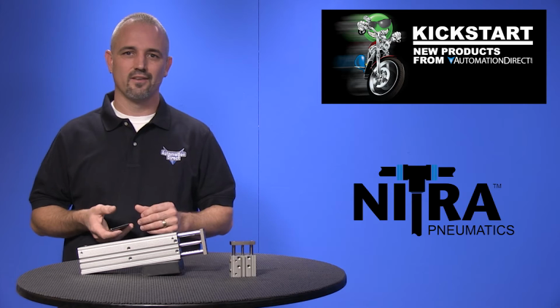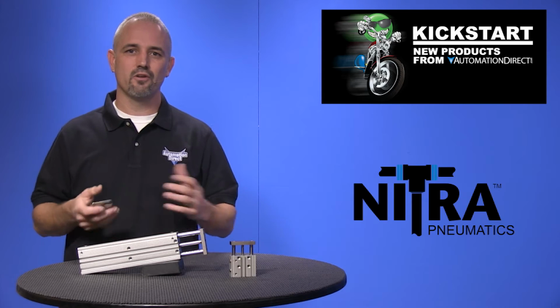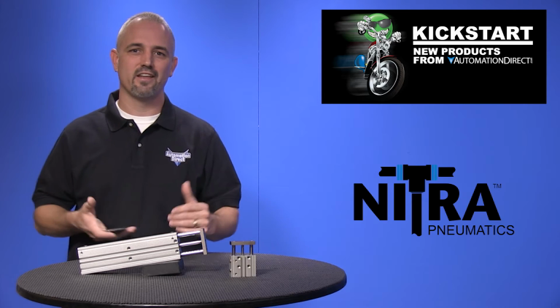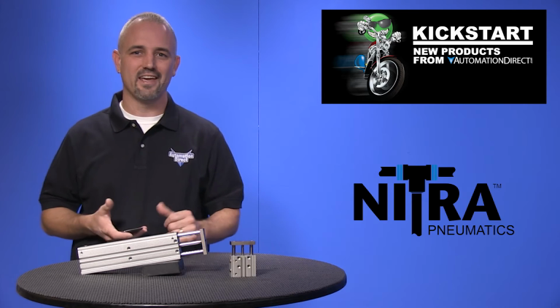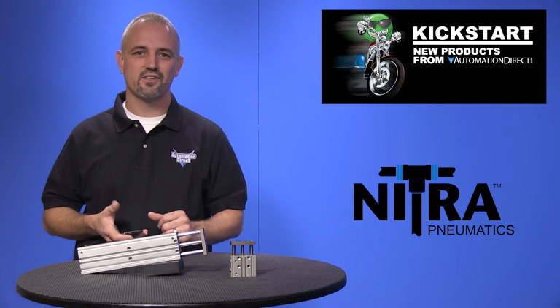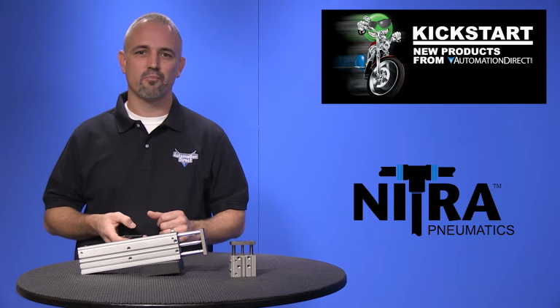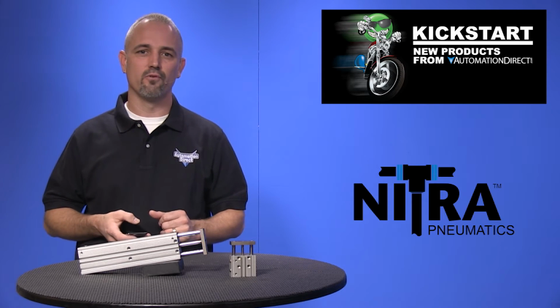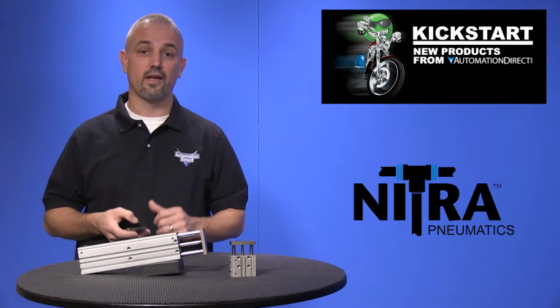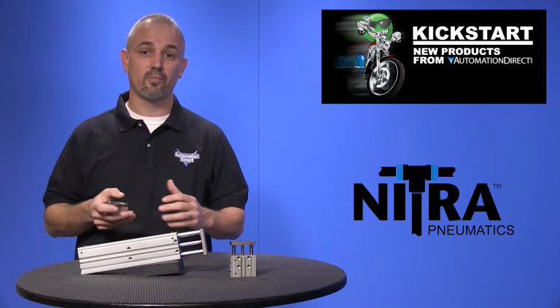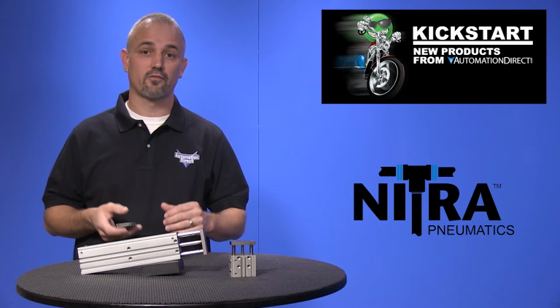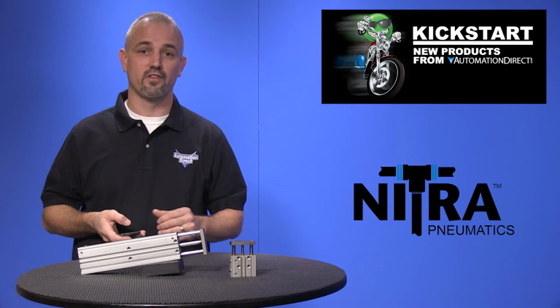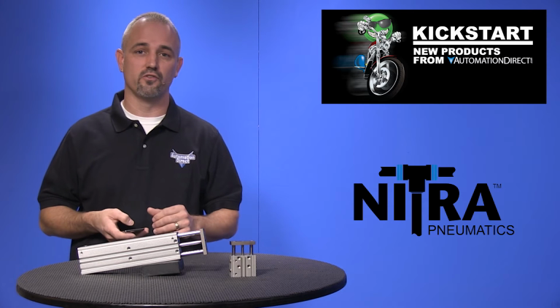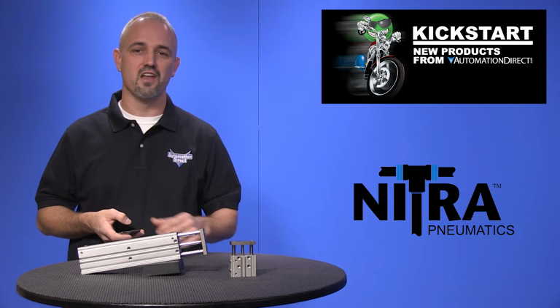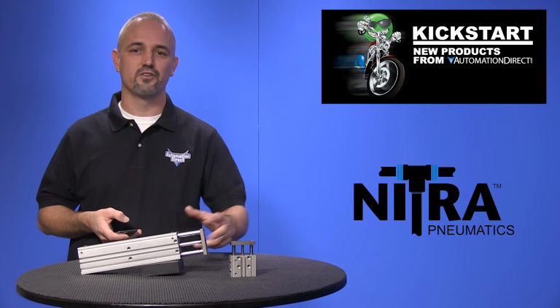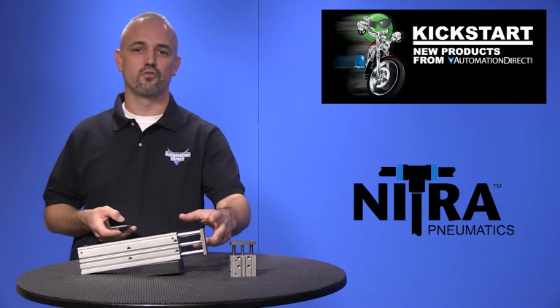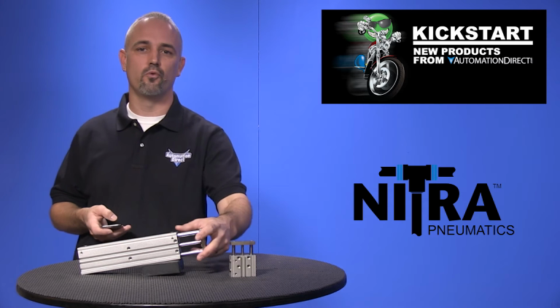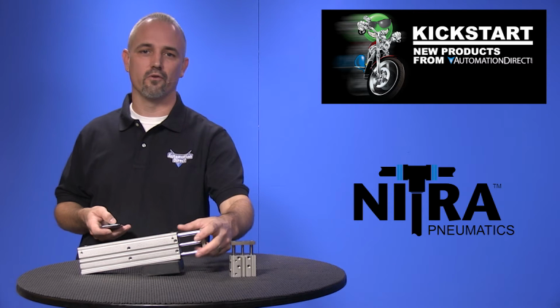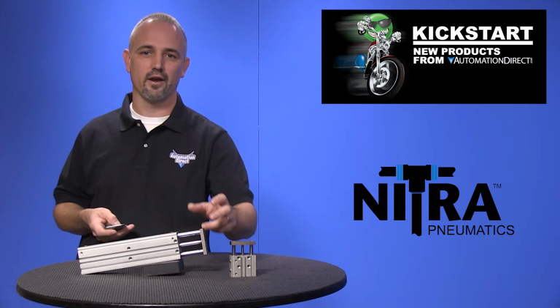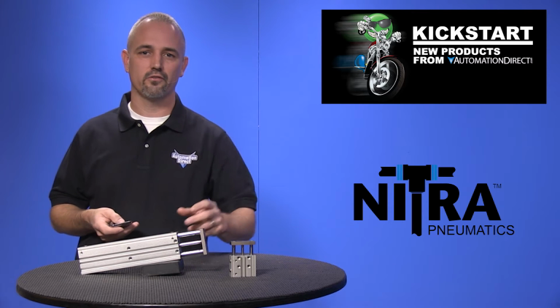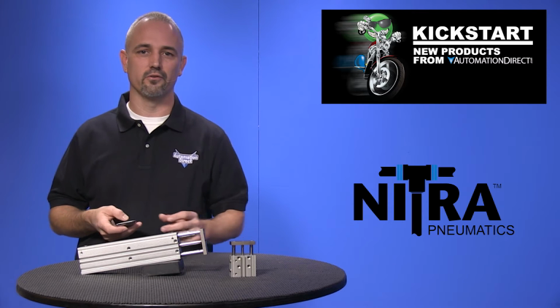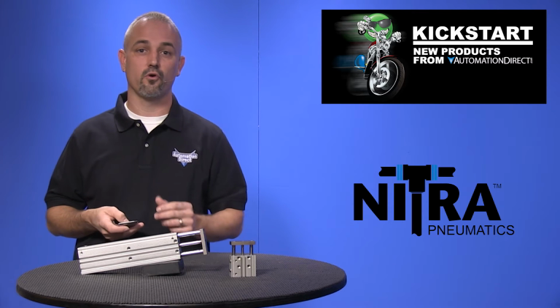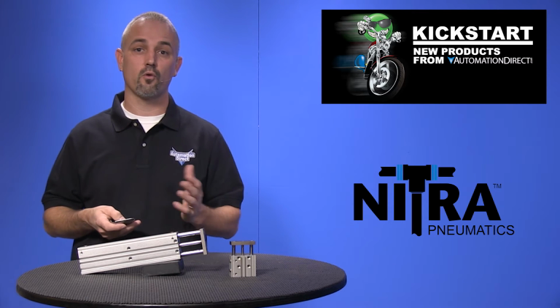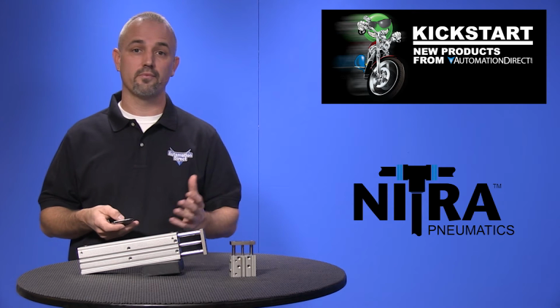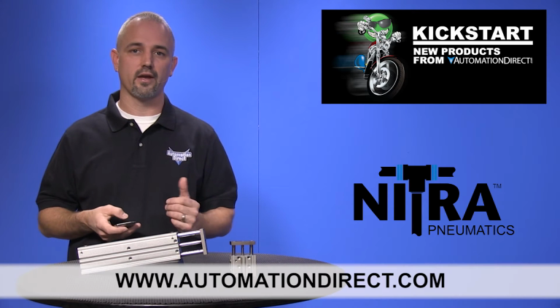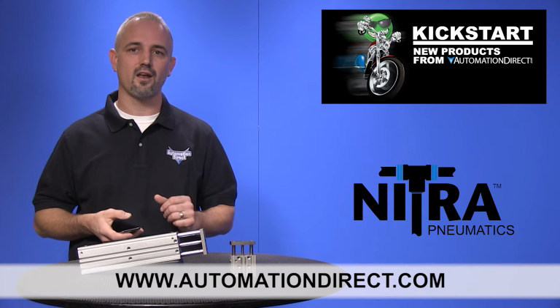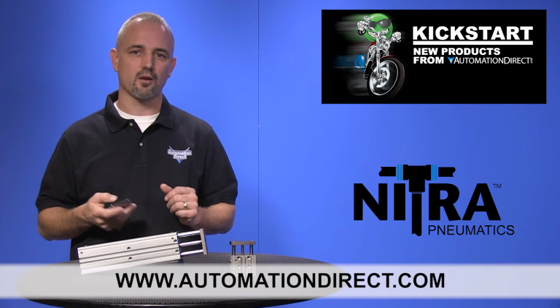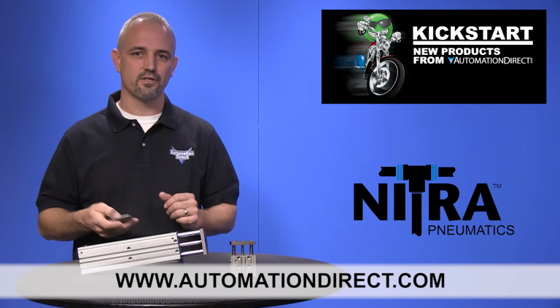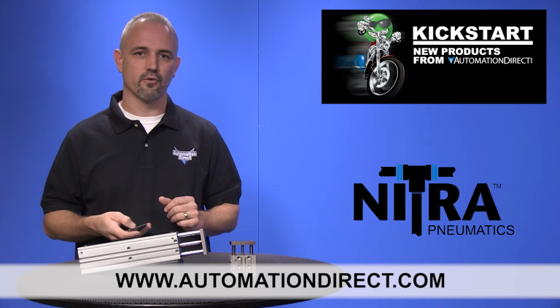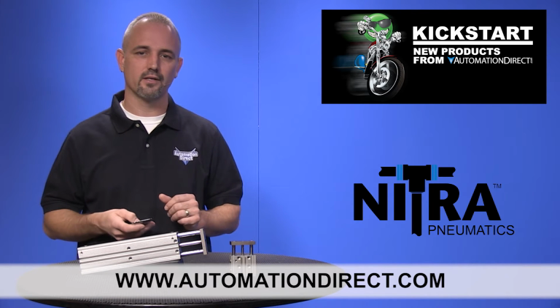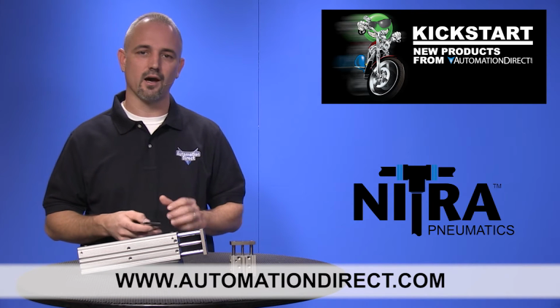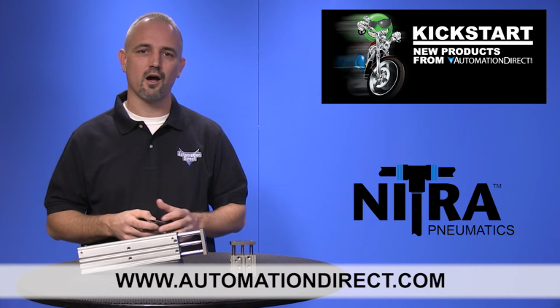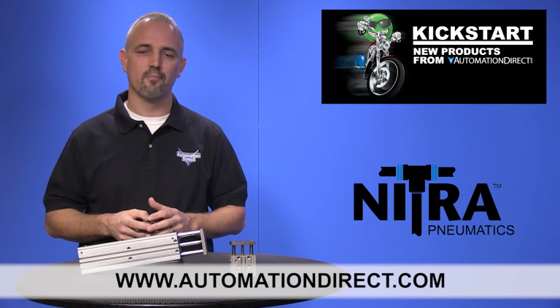You can find the agency approvals and specs for these new Nitra twin rod air cylinders on our website at automationdirect.com.